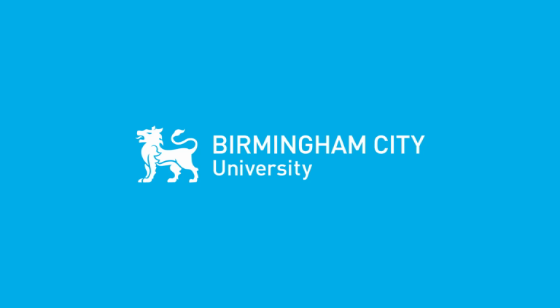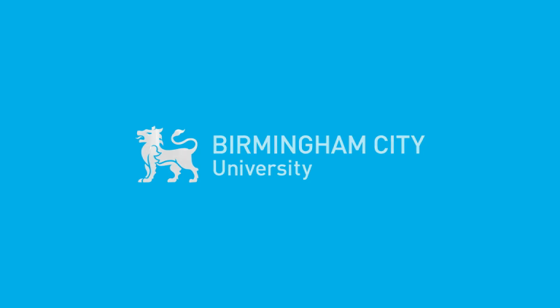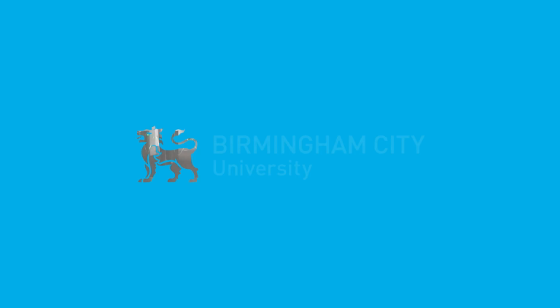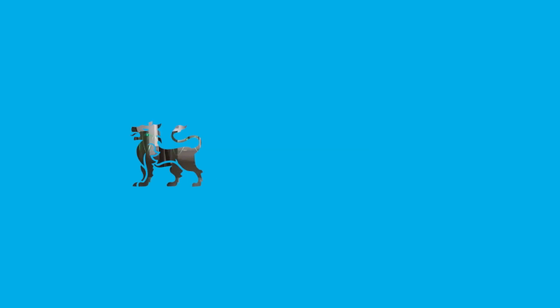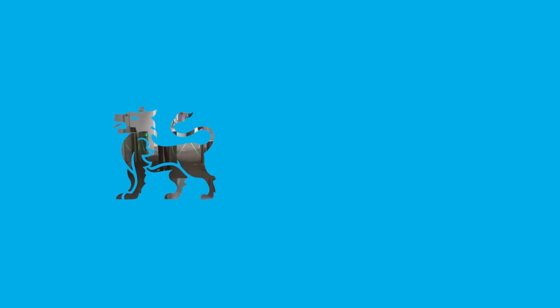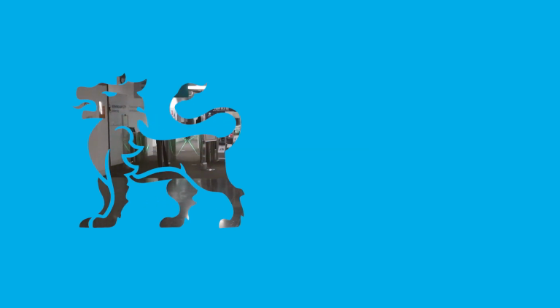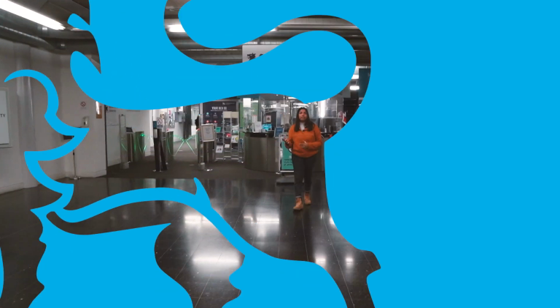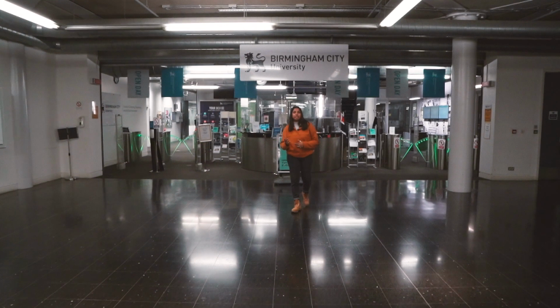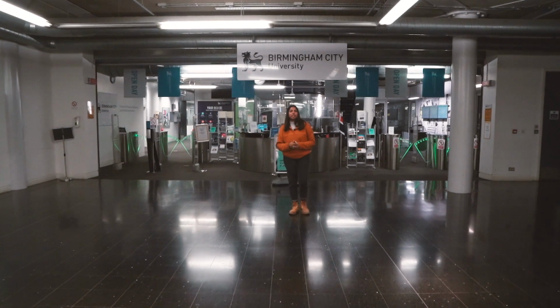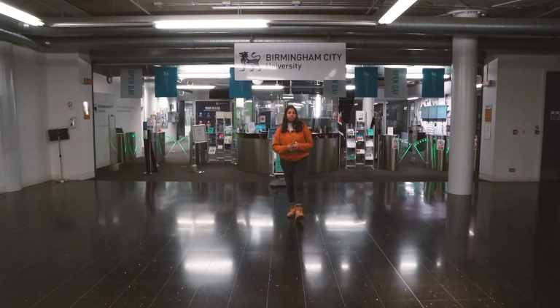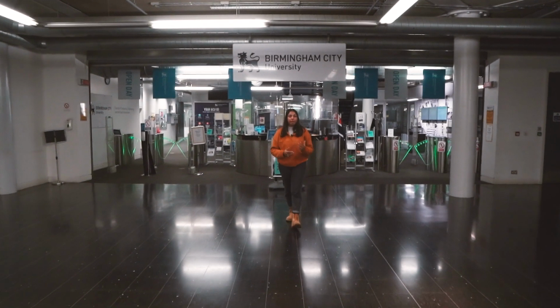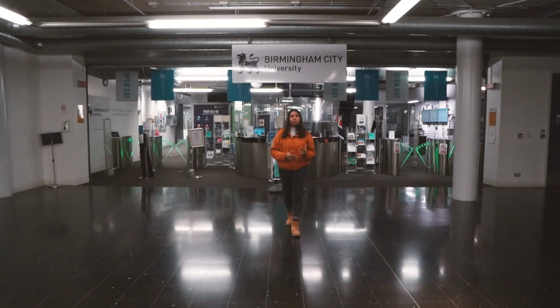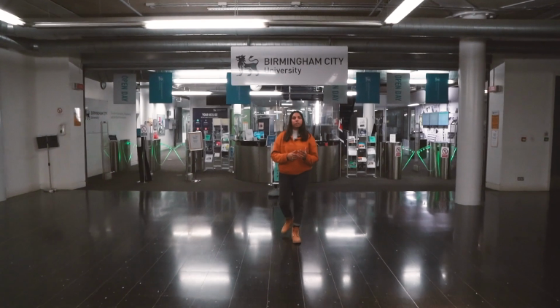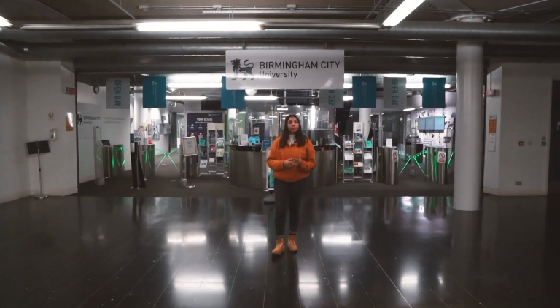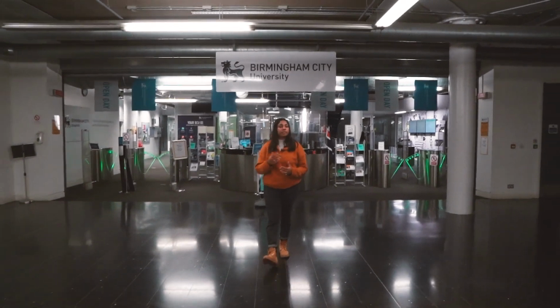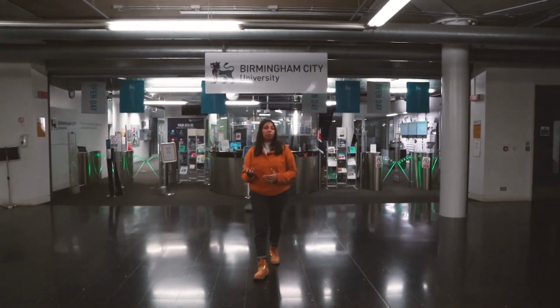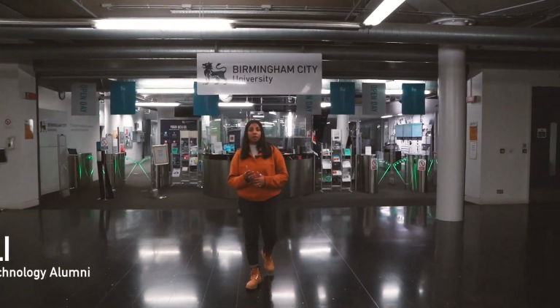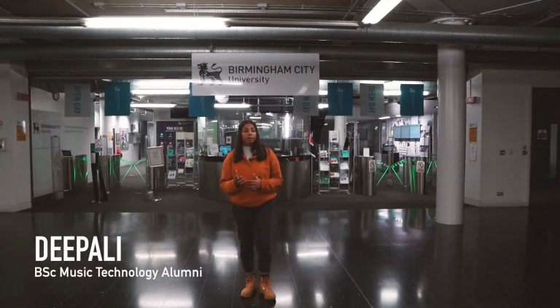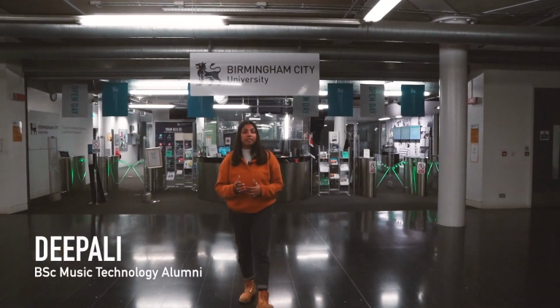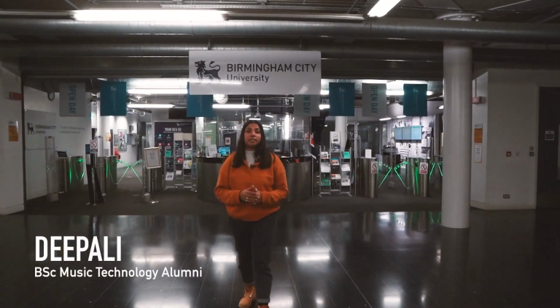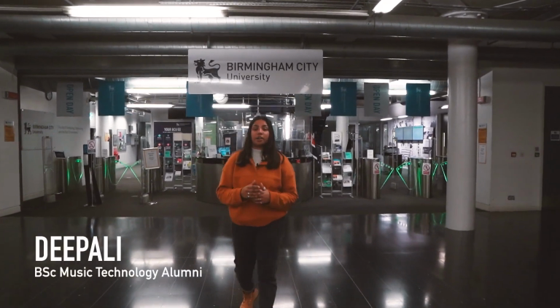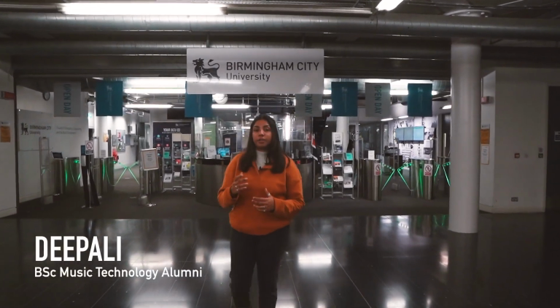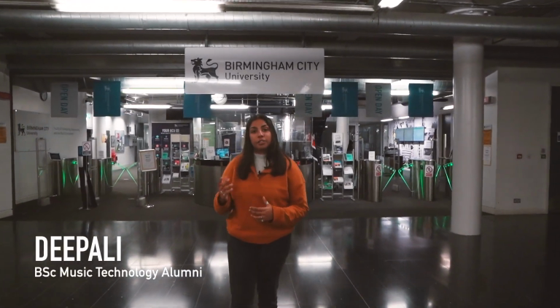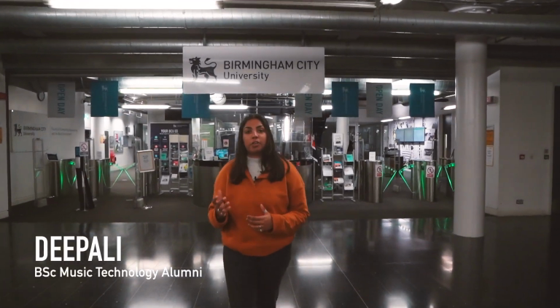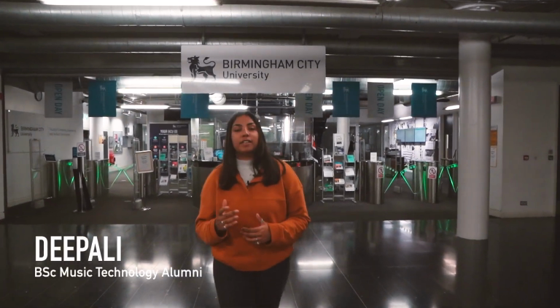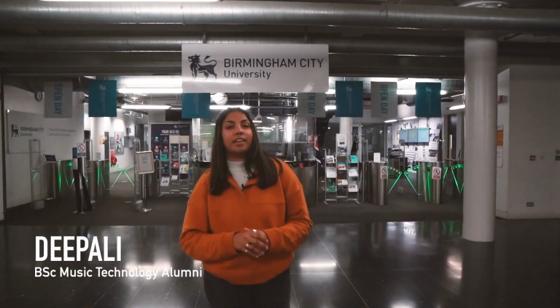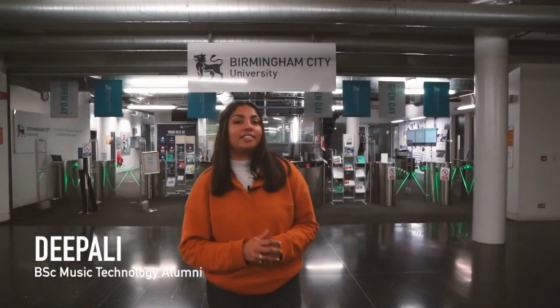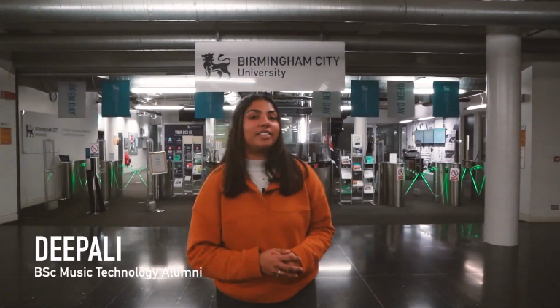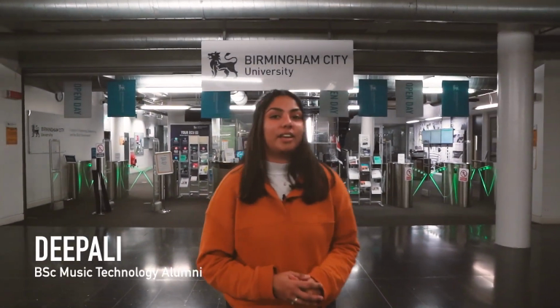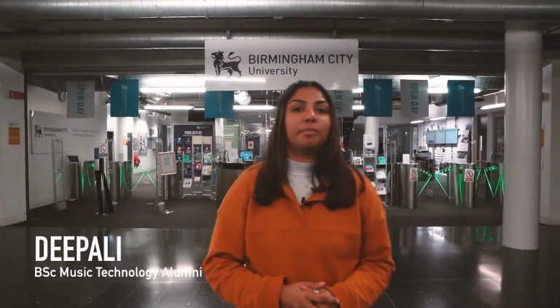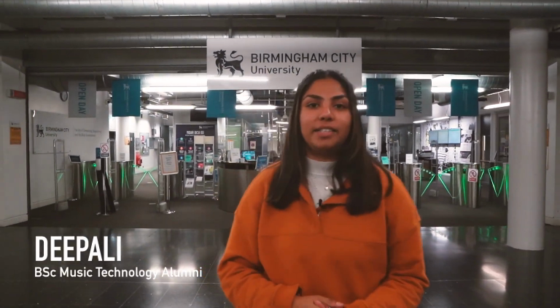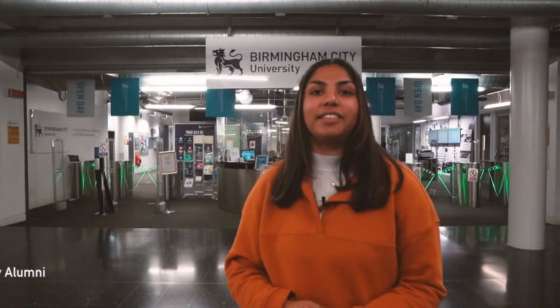From studio spaces to mastering suites and workspaces, I'm going to show you what it's like to study sound at BCU.